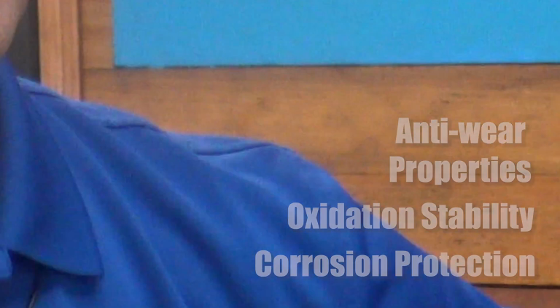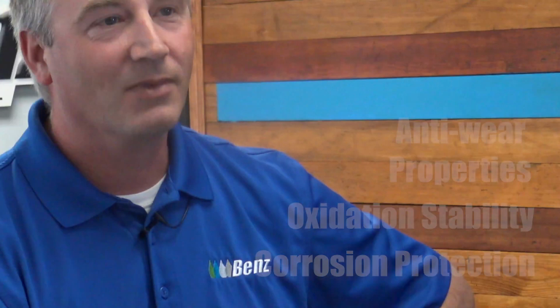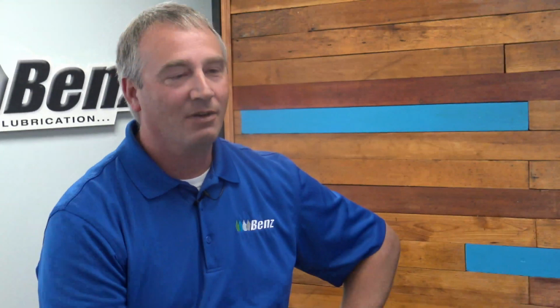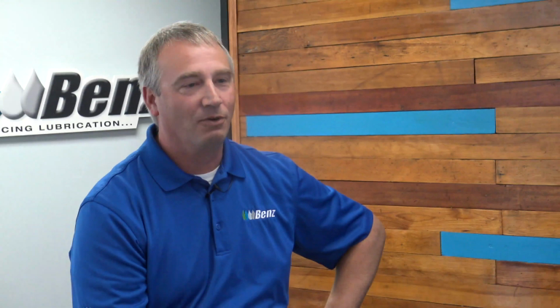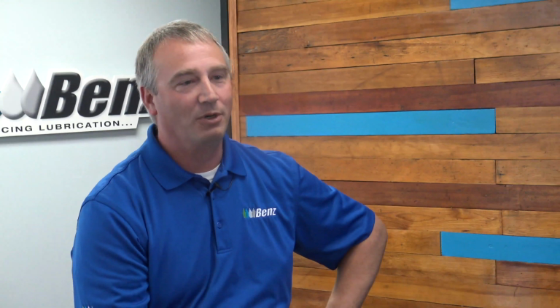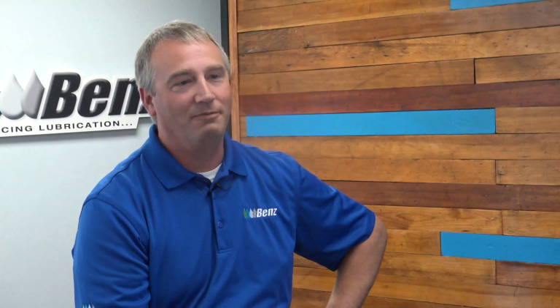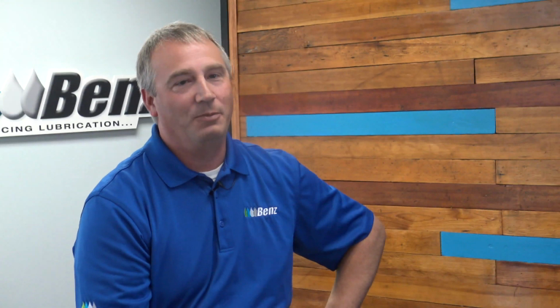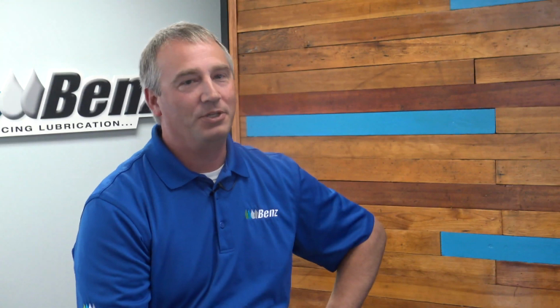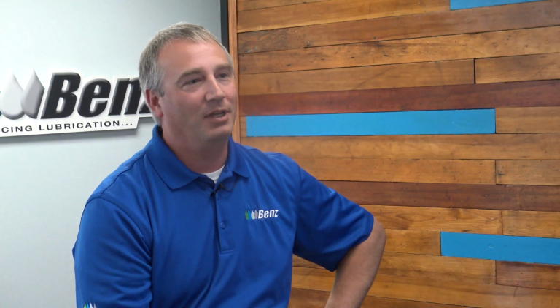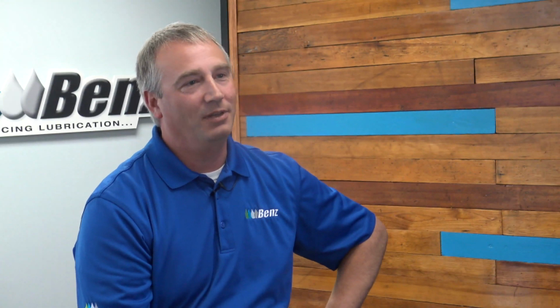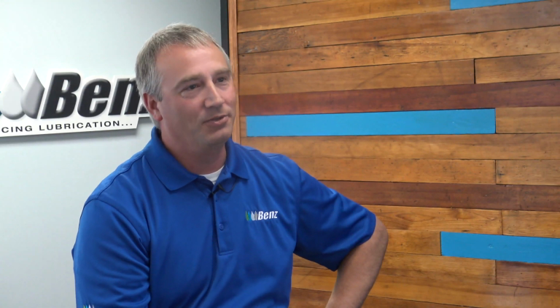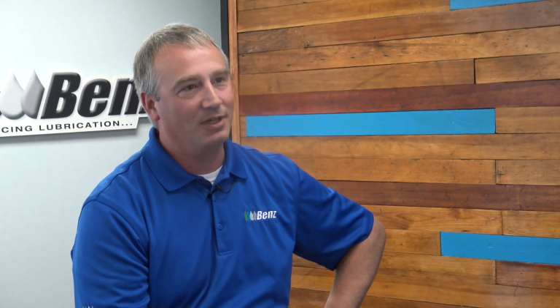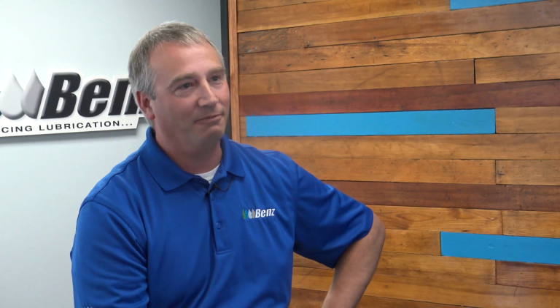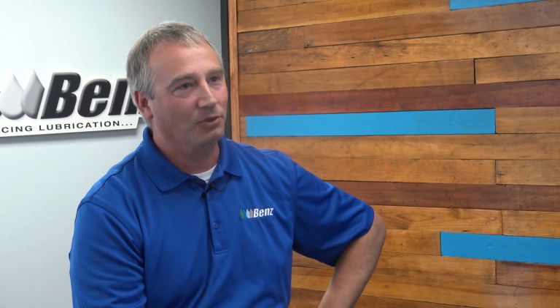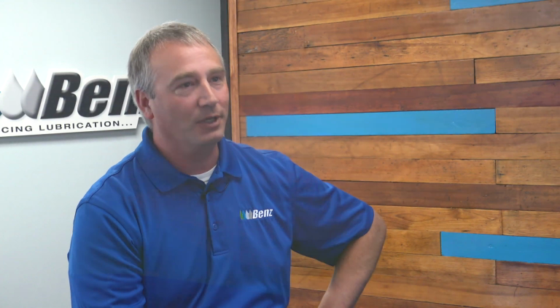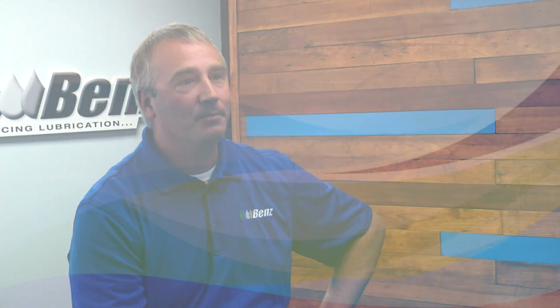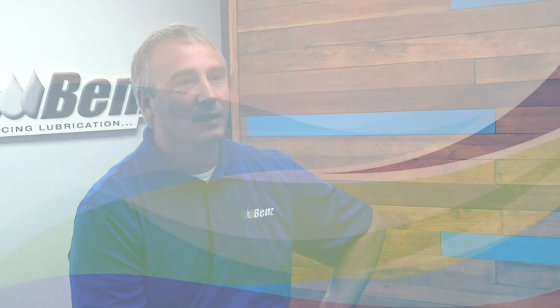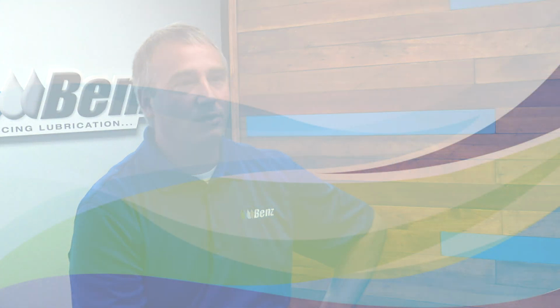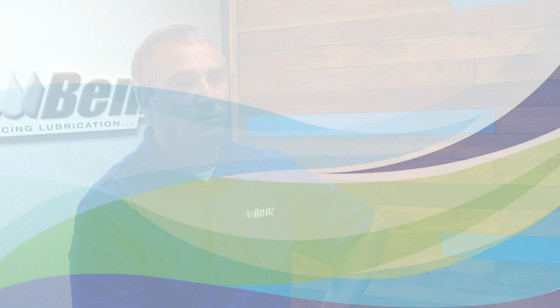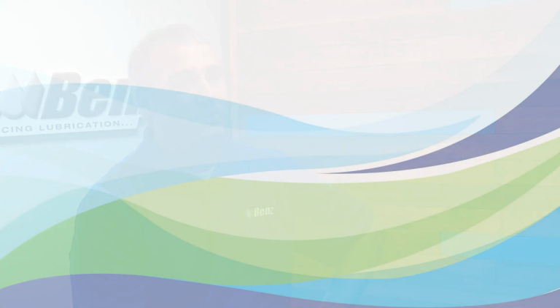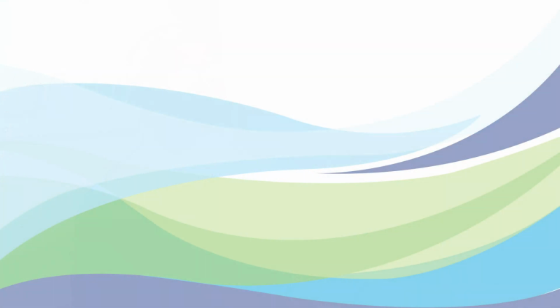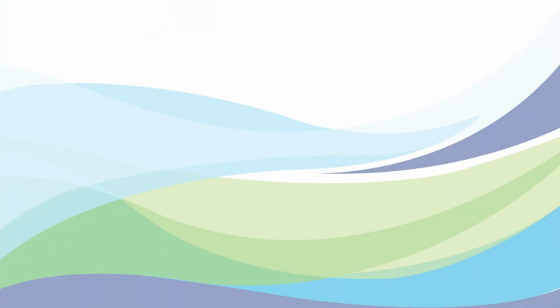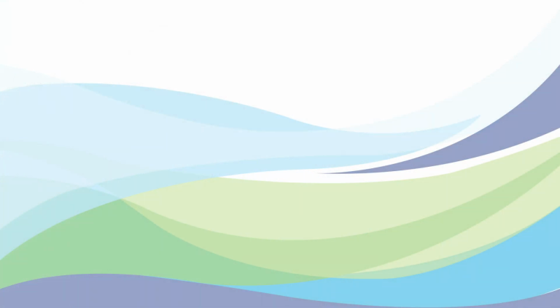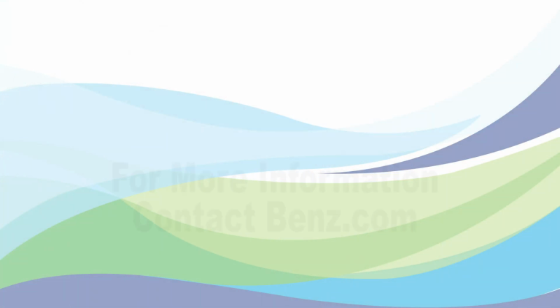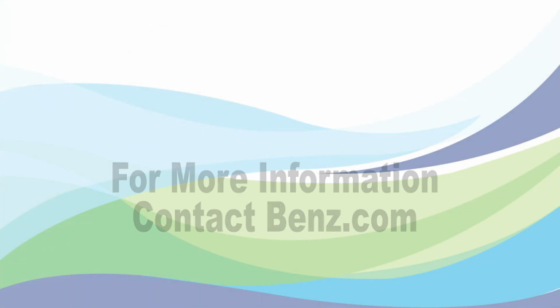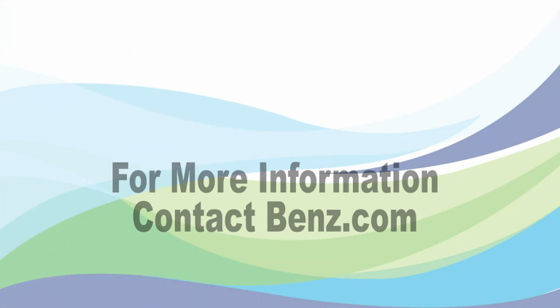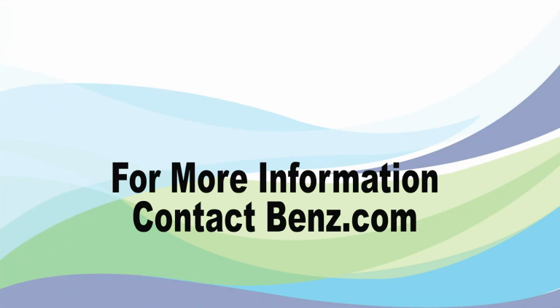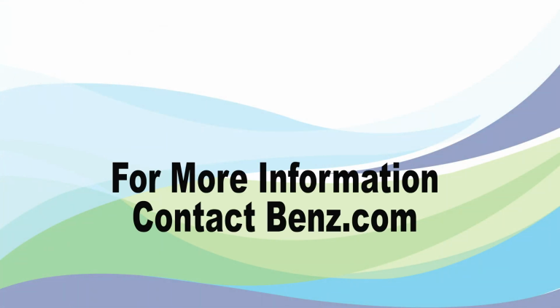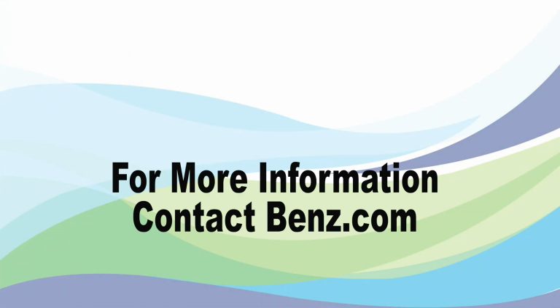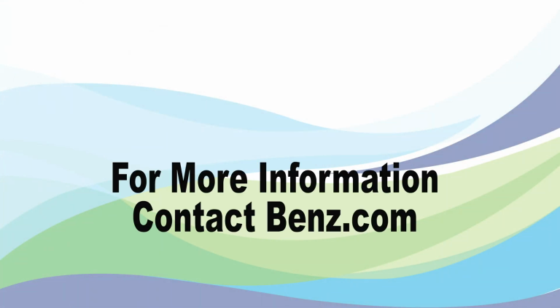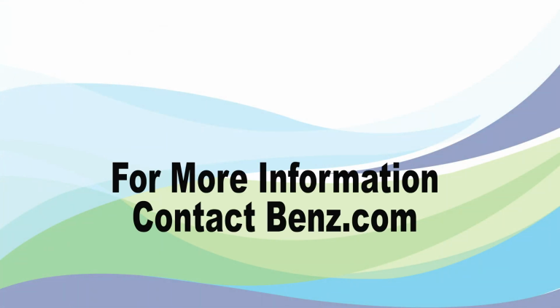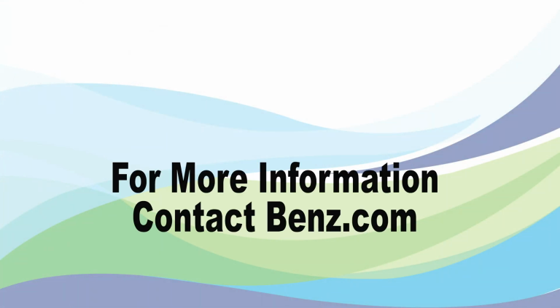For more information on UCF fluid, you can go to our website at Benz.com.